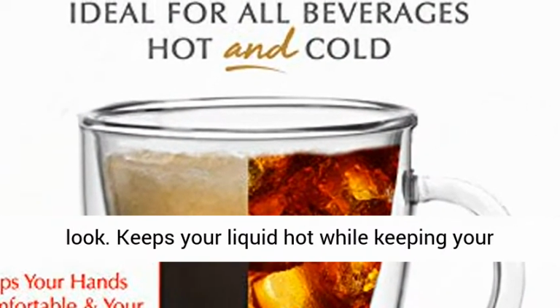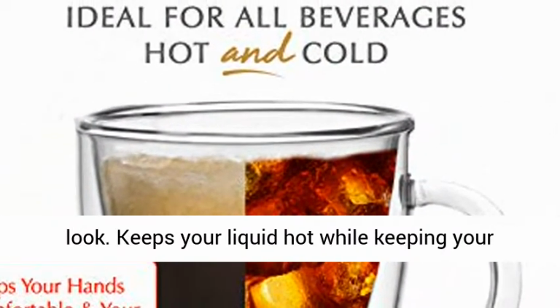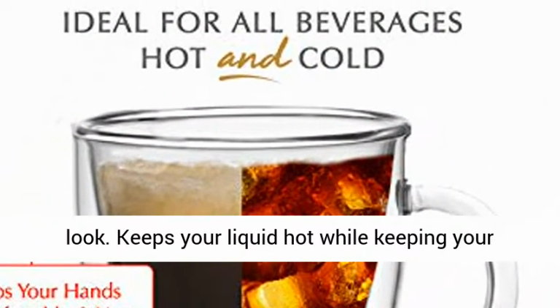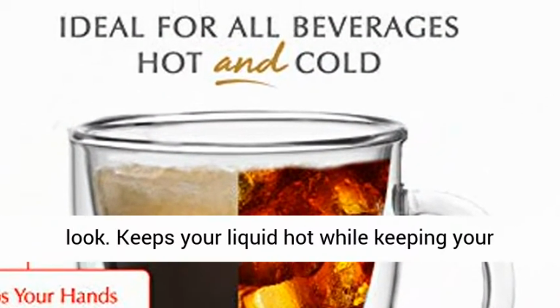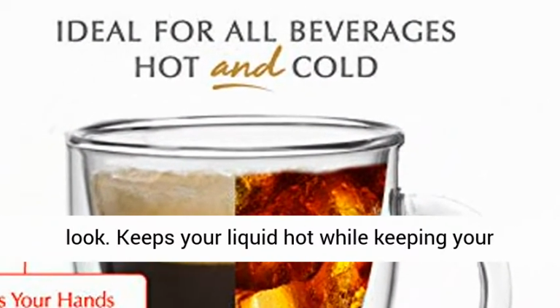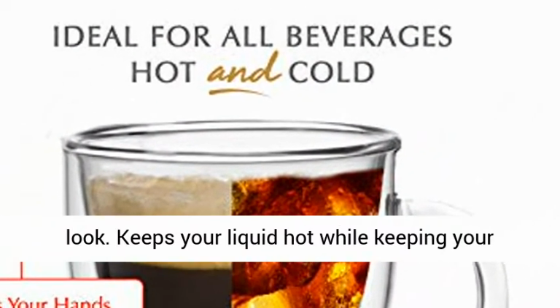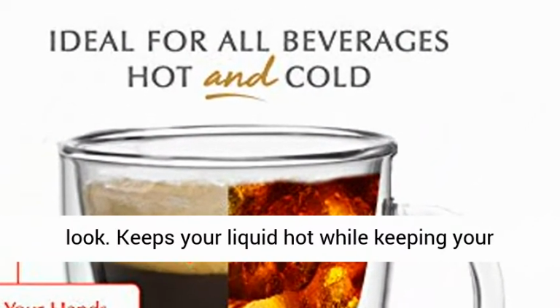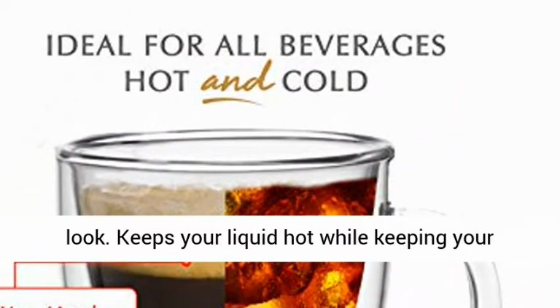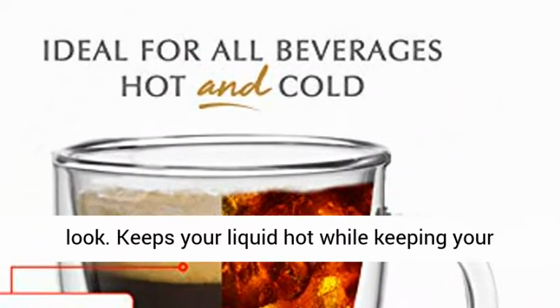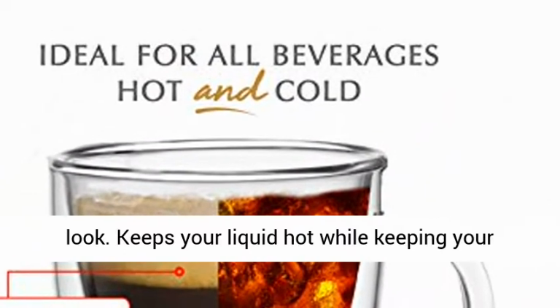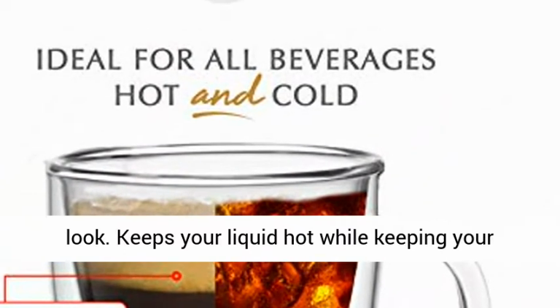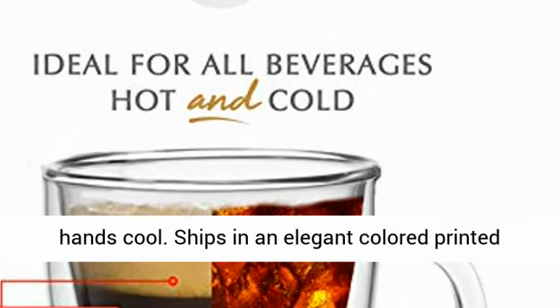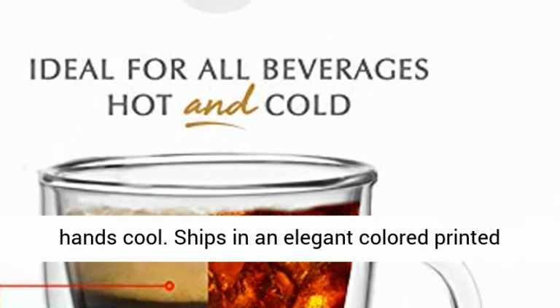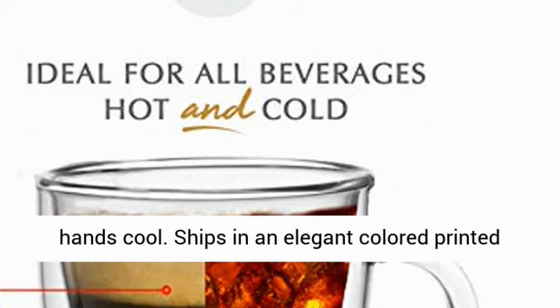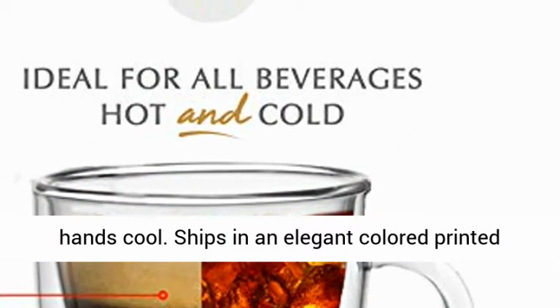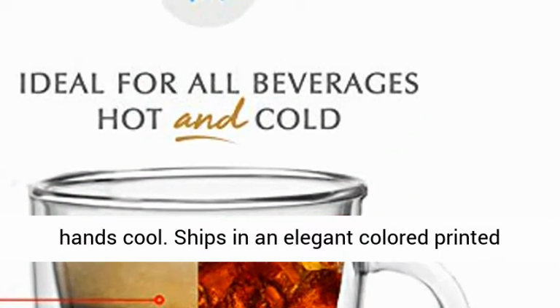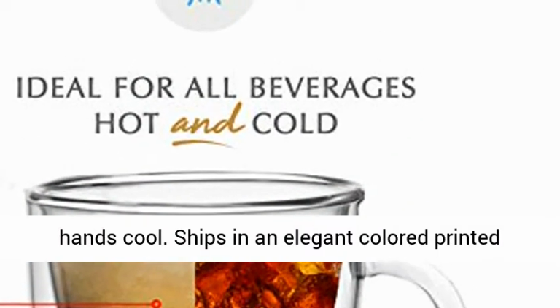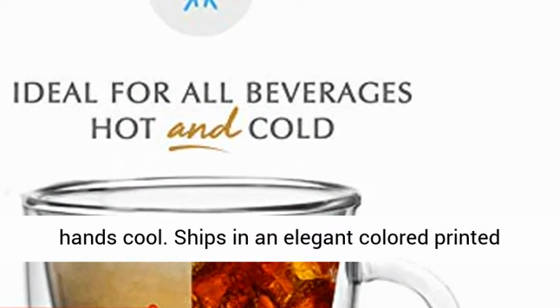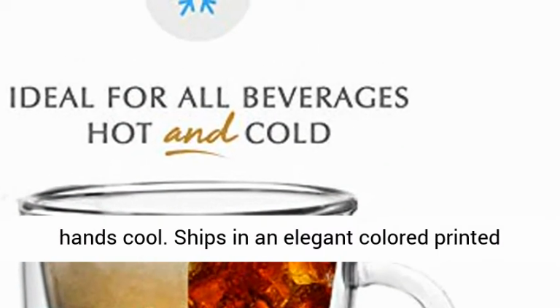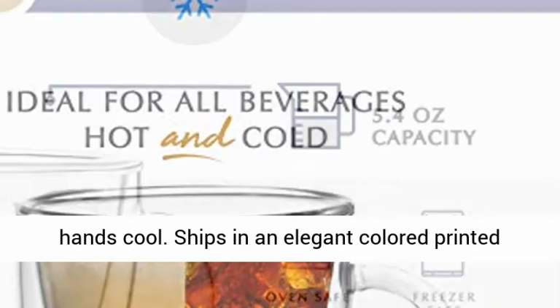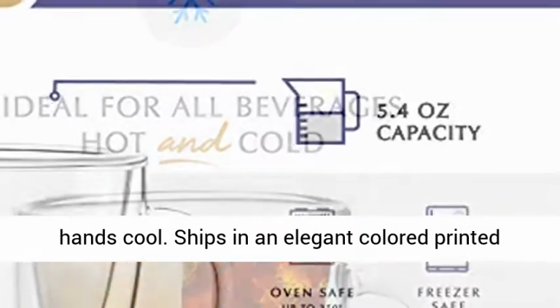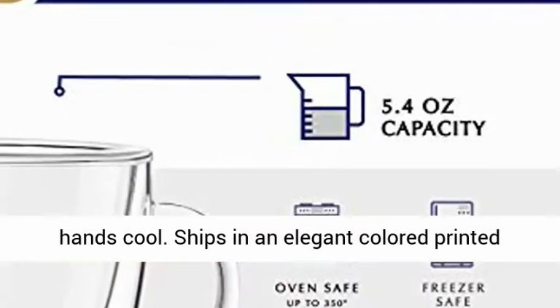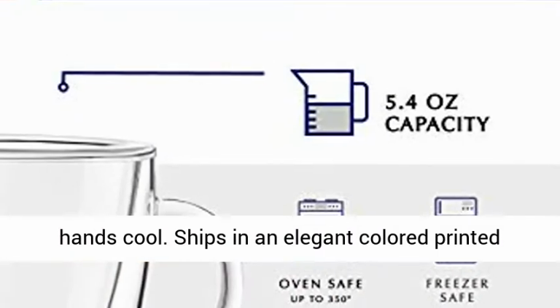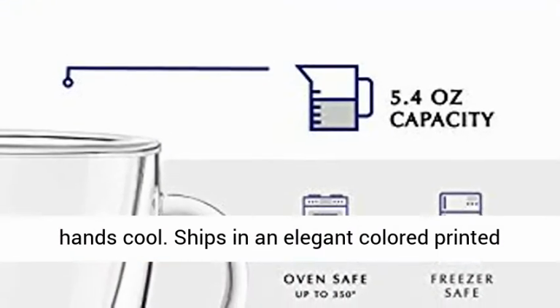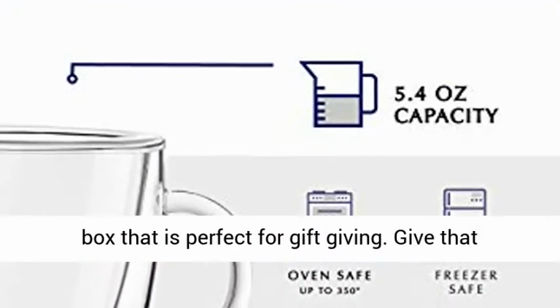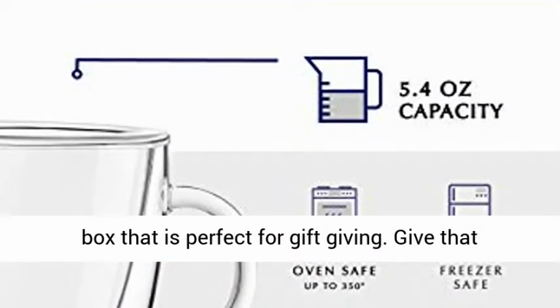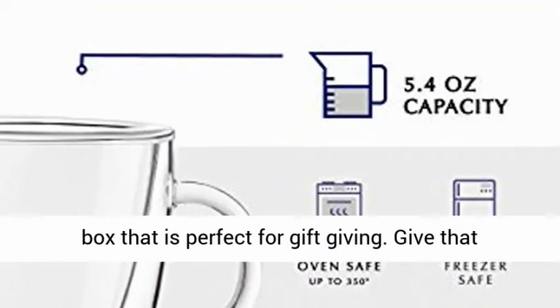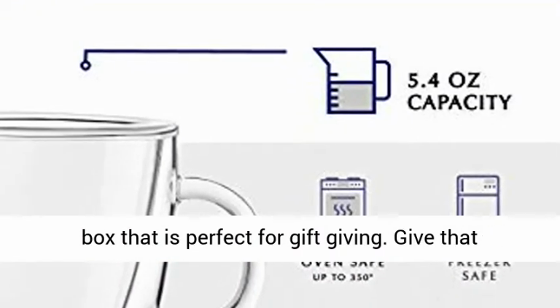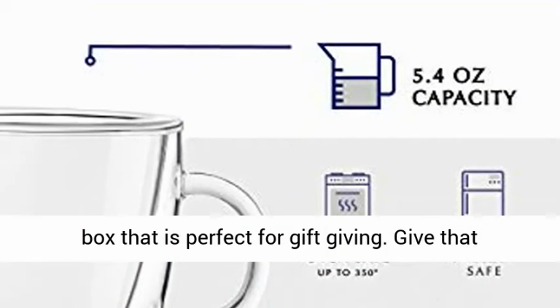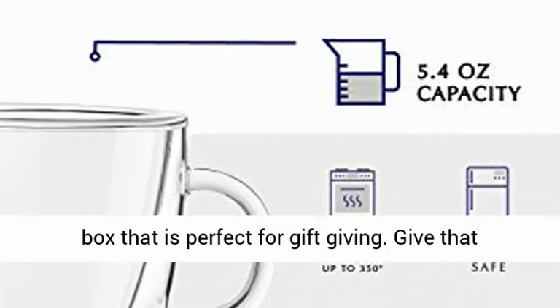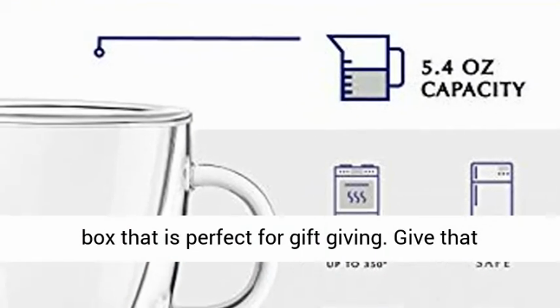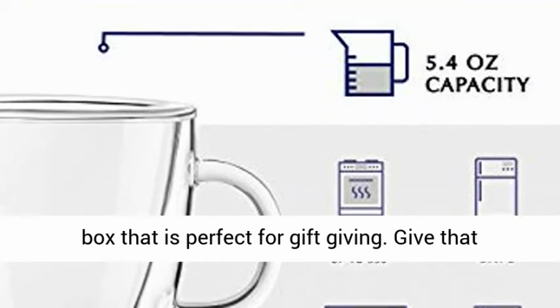Keeps your liquid hot while keeping your hands cool. Ships in an elegant colored printed box that is perfect for gift giving.